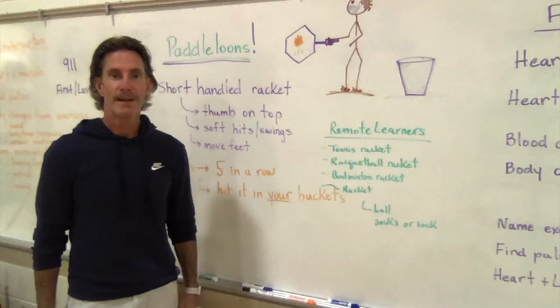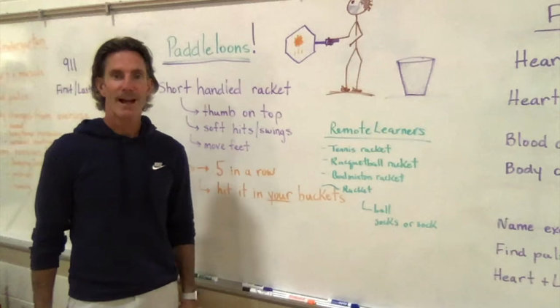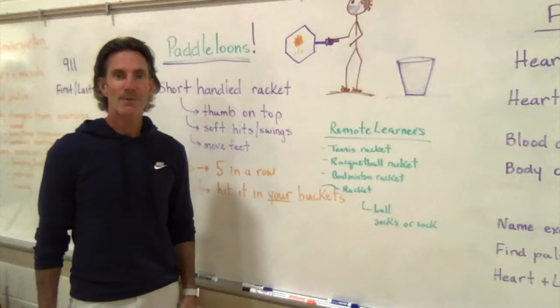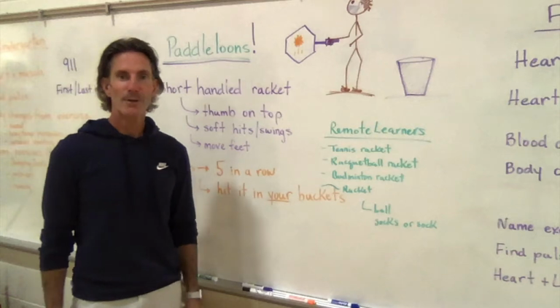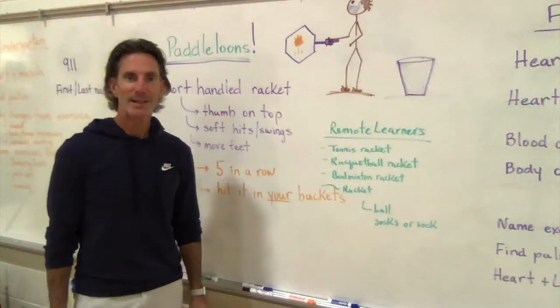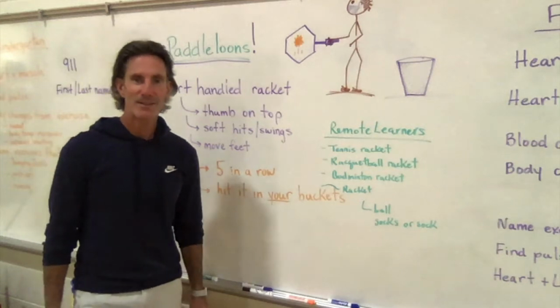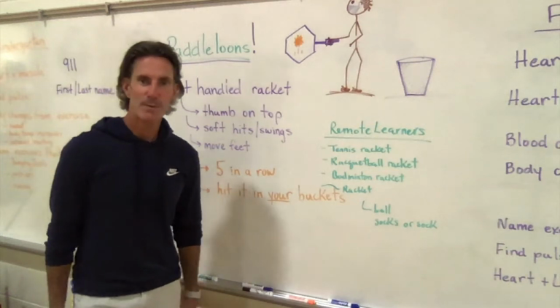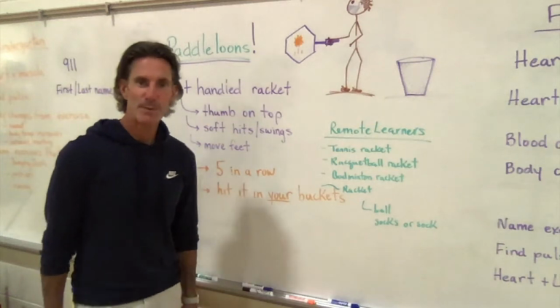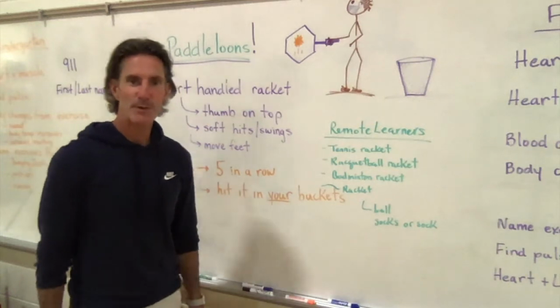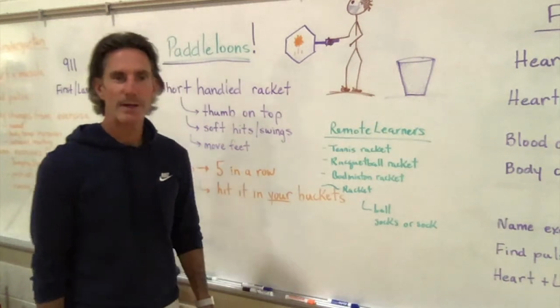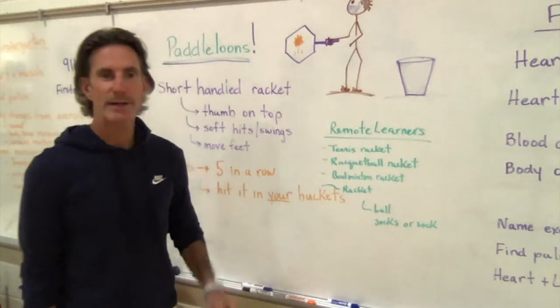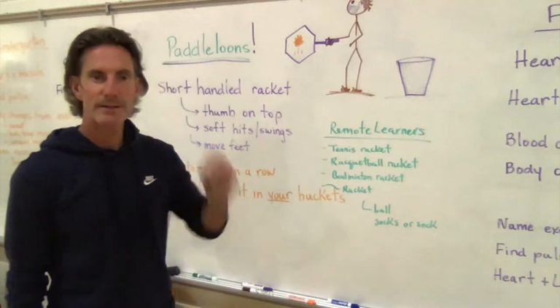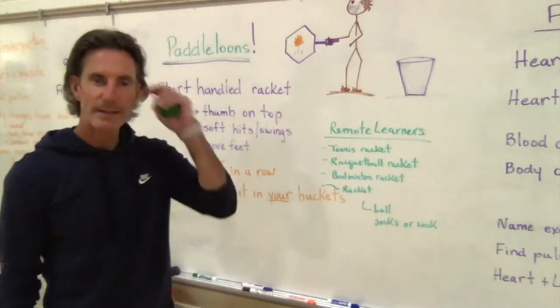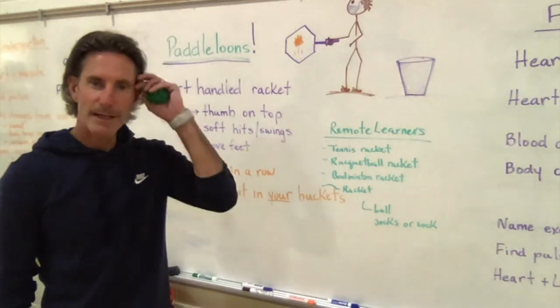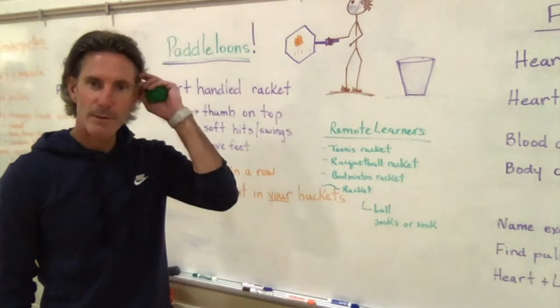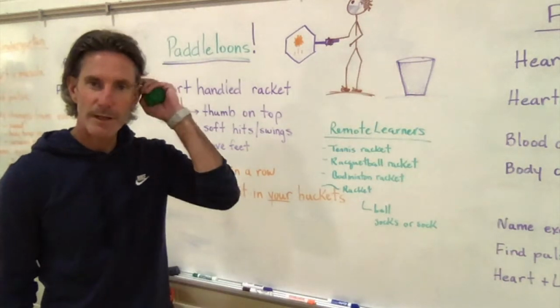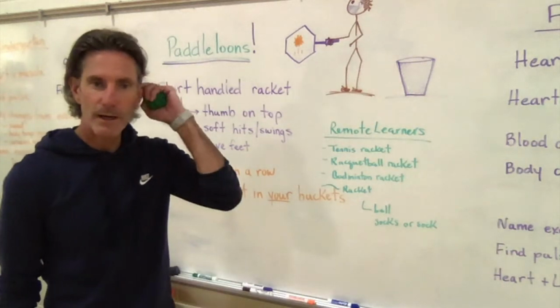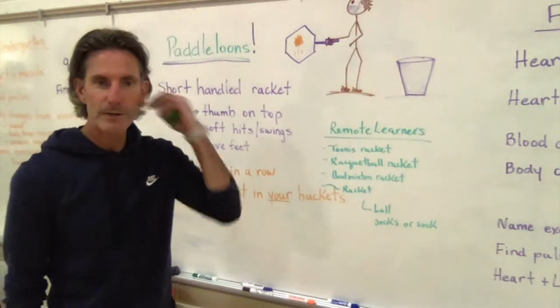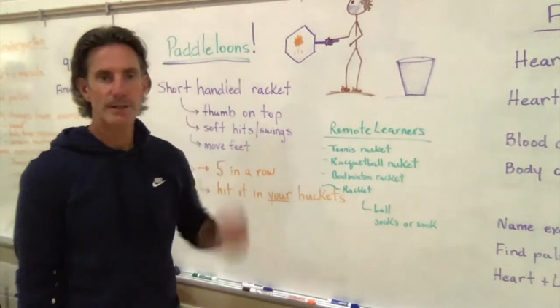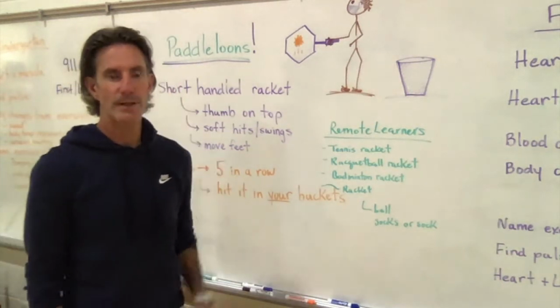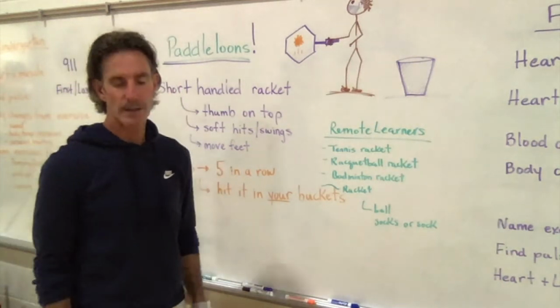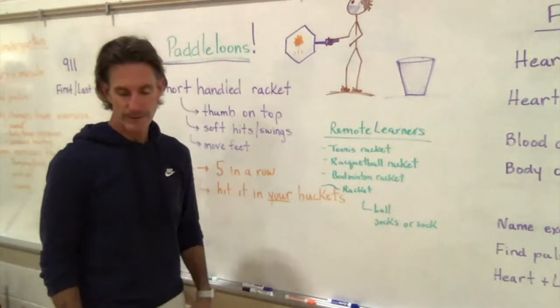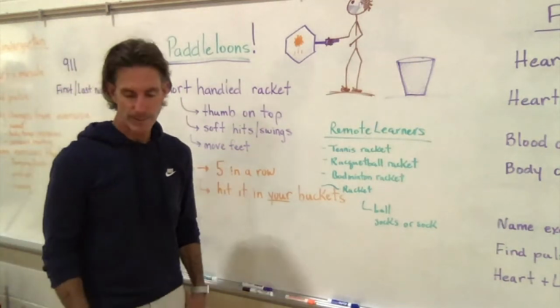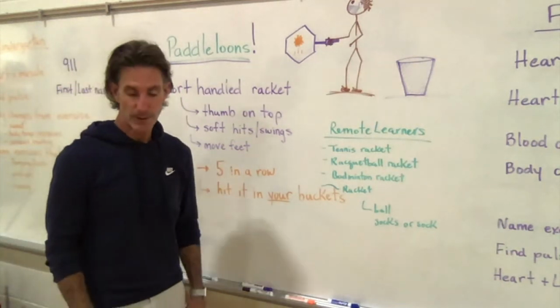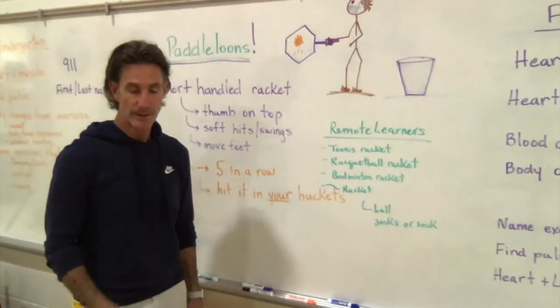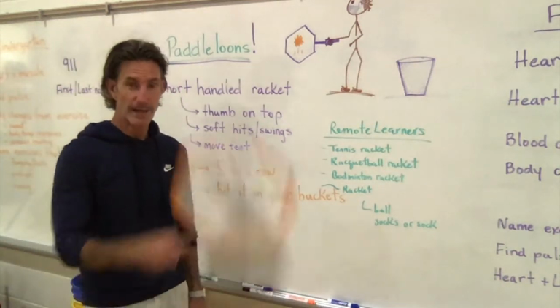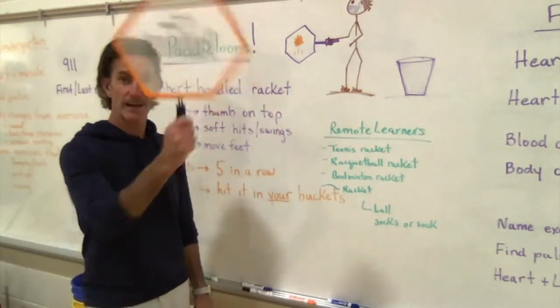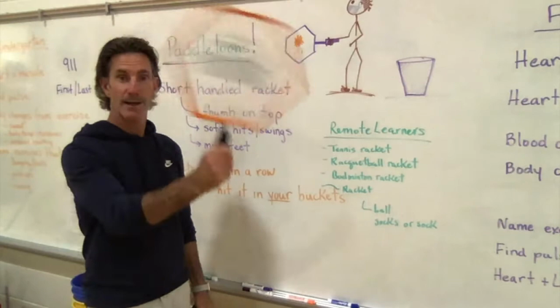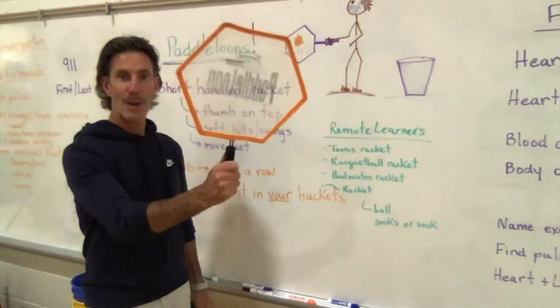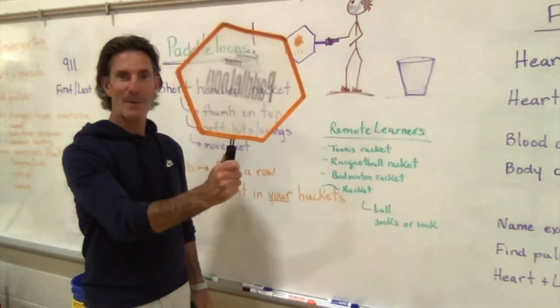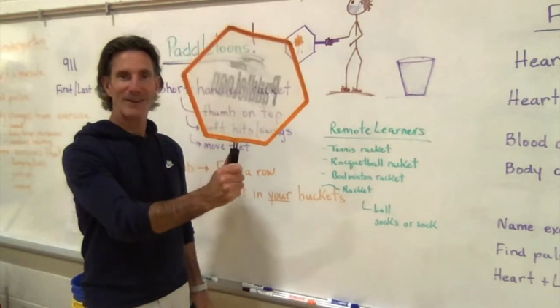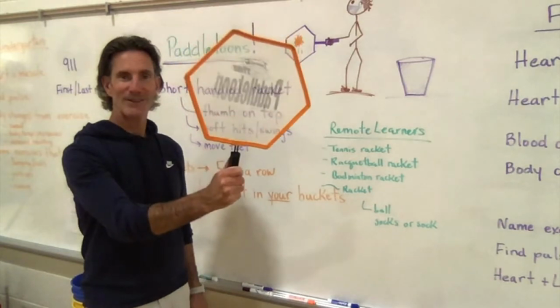Hi, welcome back to the gym. It's Mr. Painter here. Today we are using something called a pataloon.